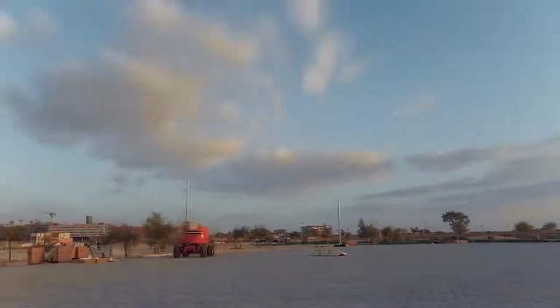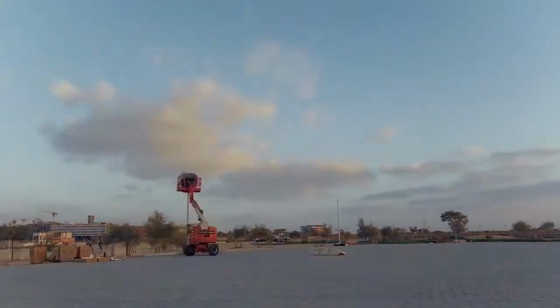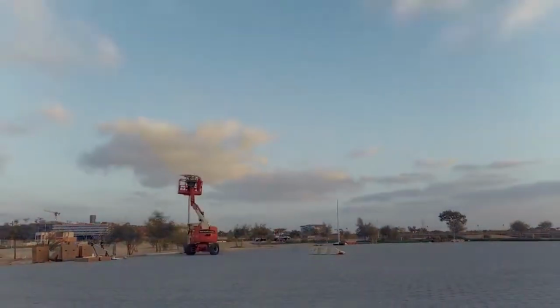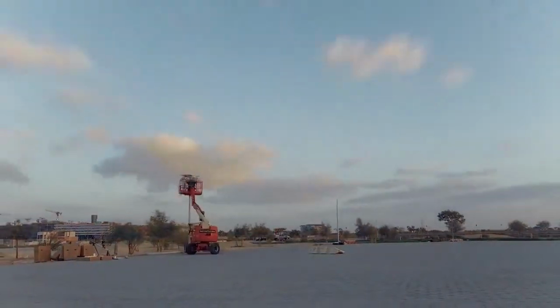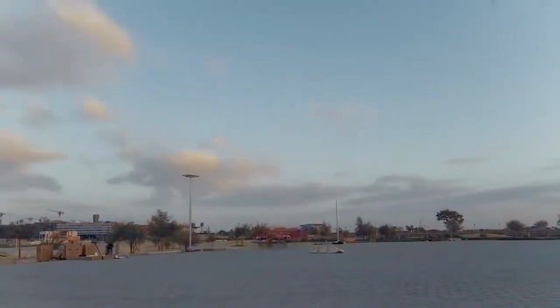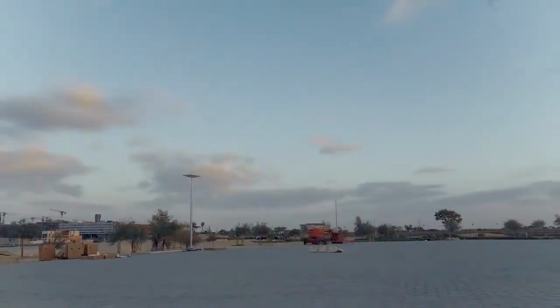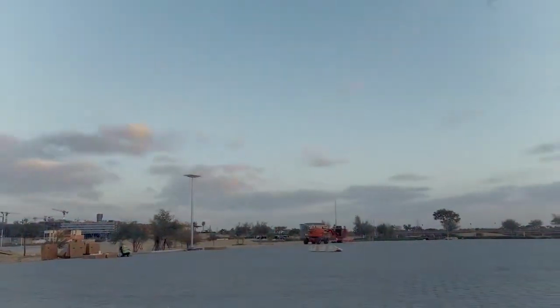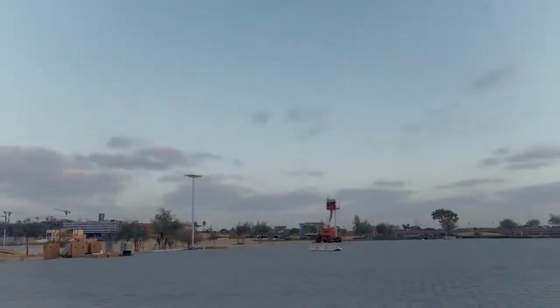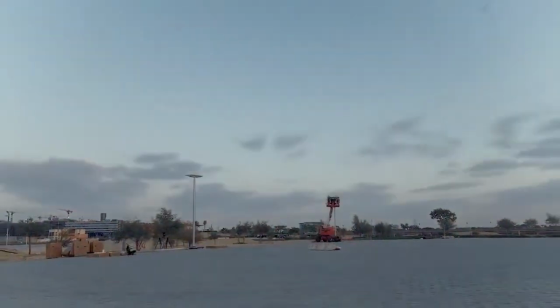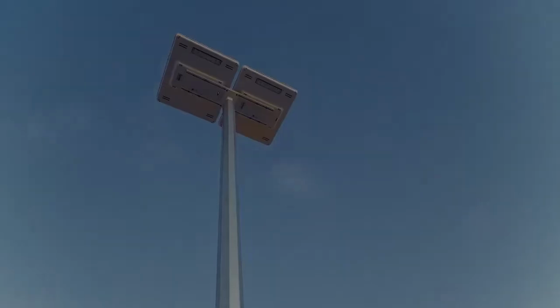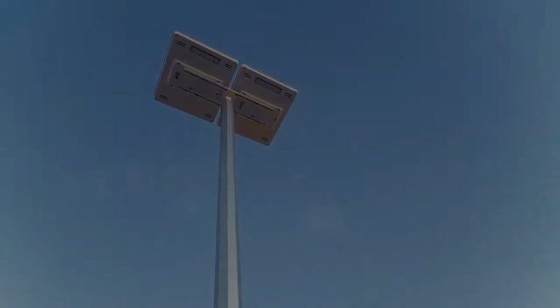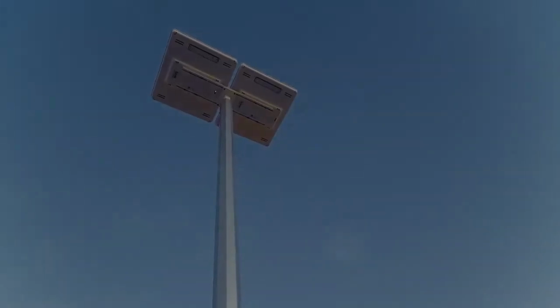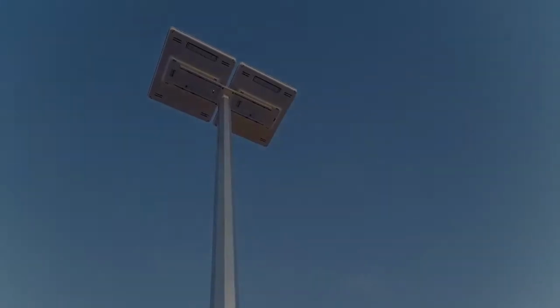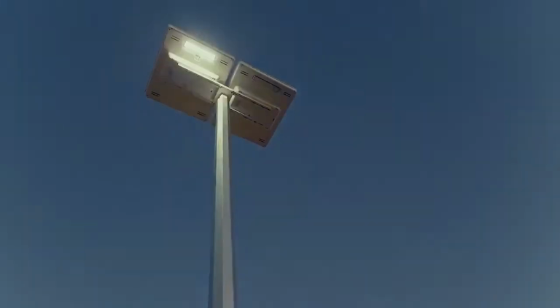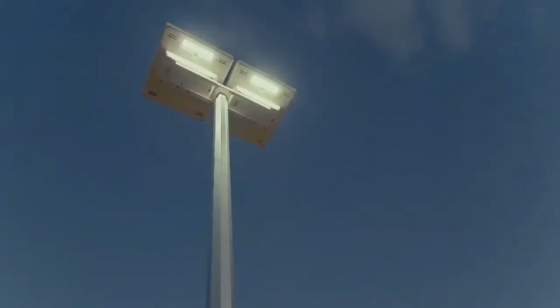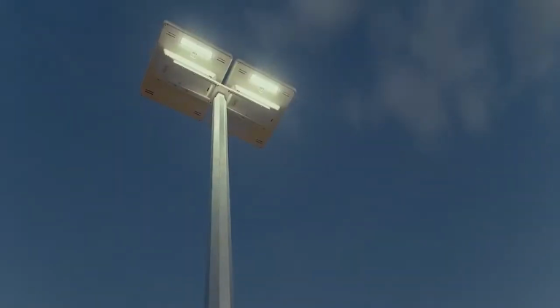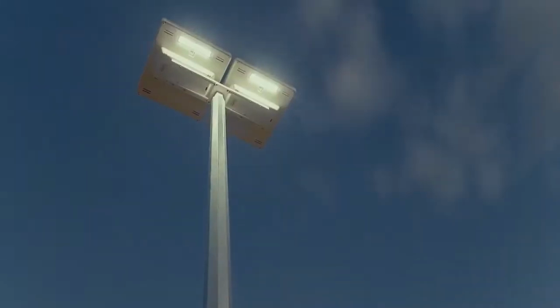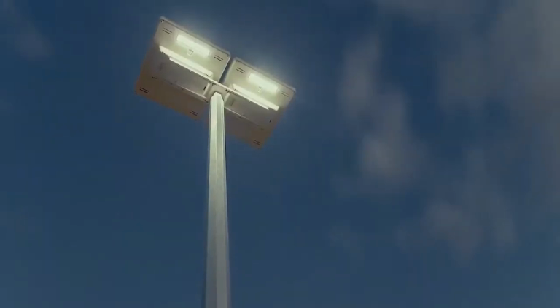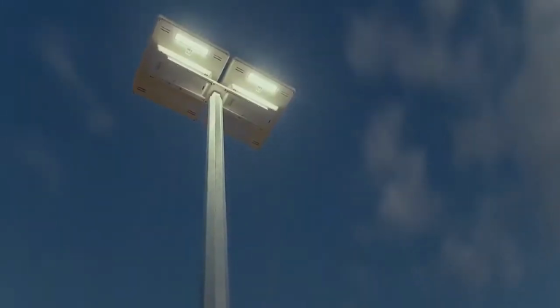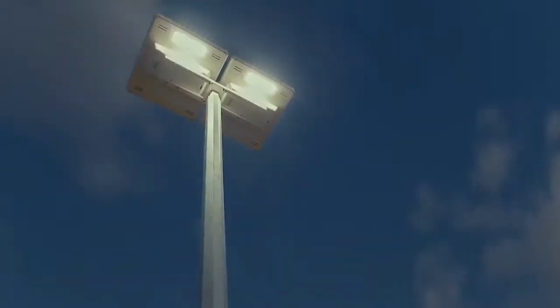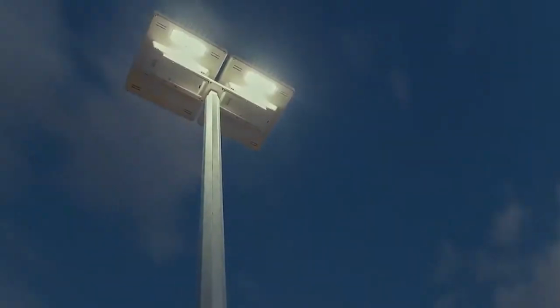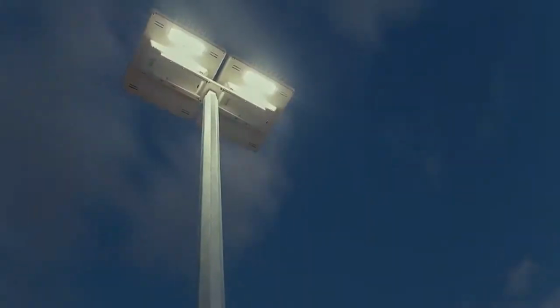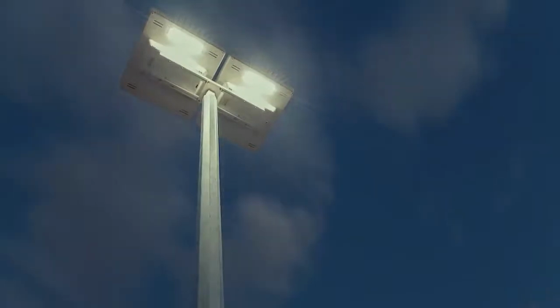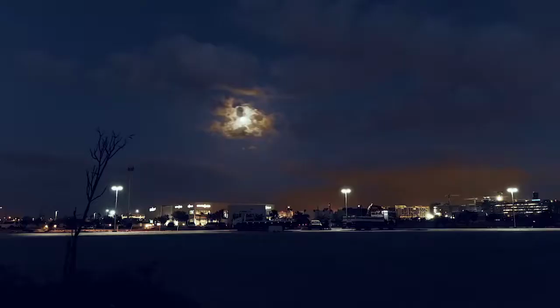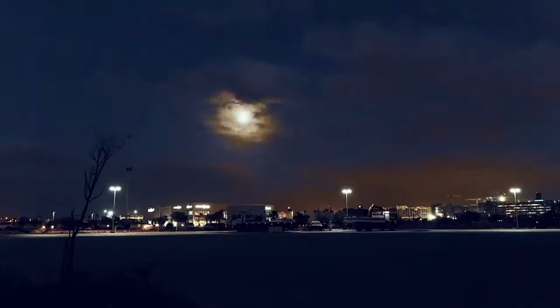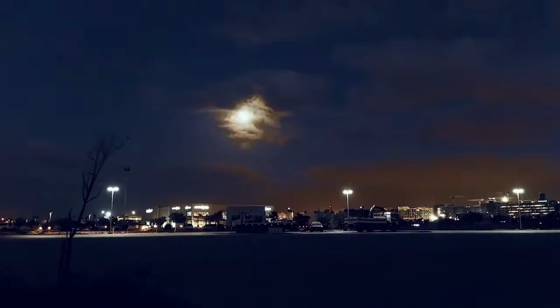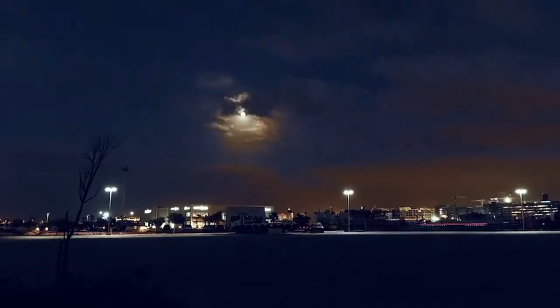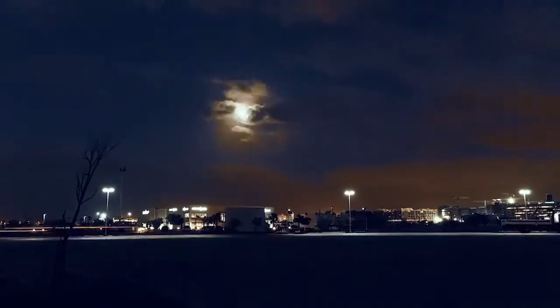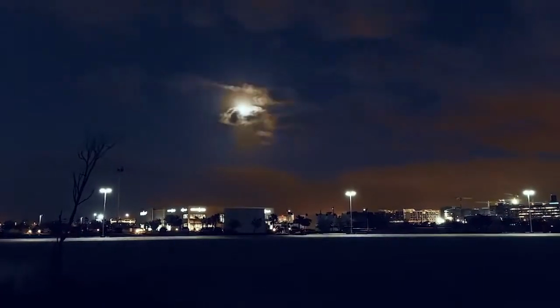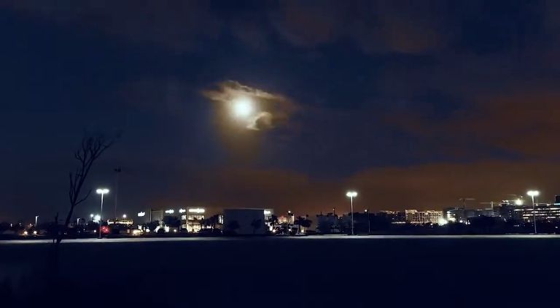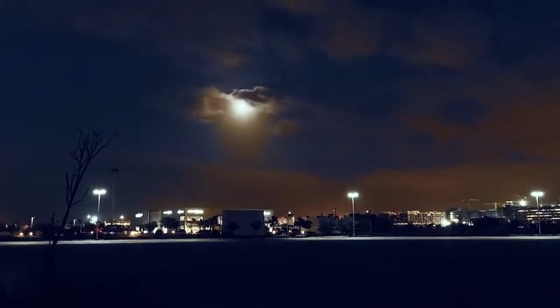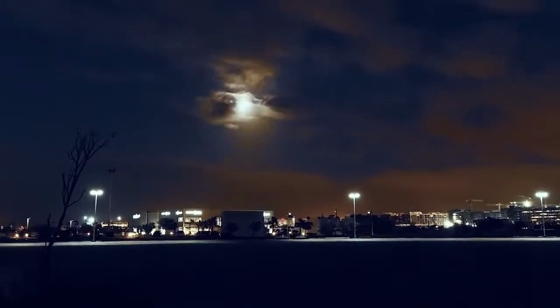It makes them very easy and quick to install. It takes about 10 to 15 minutes to install one light once the post is installed.